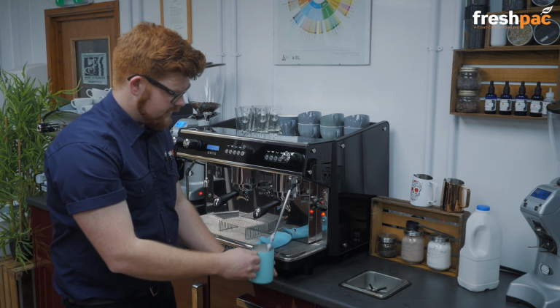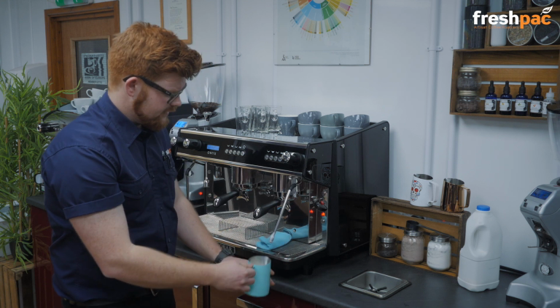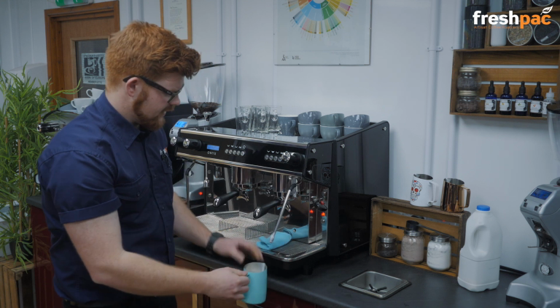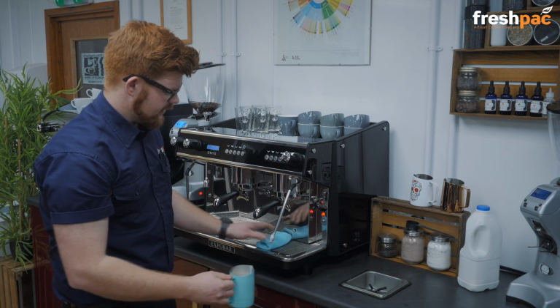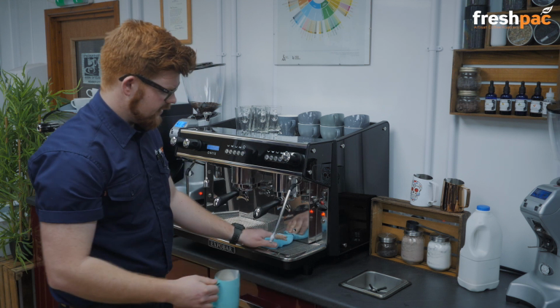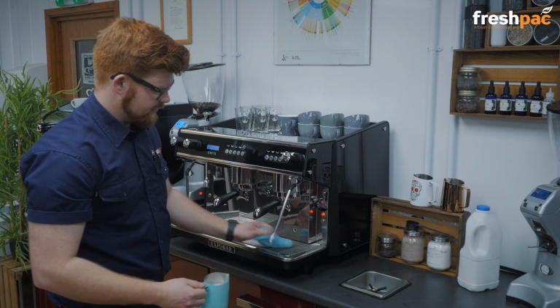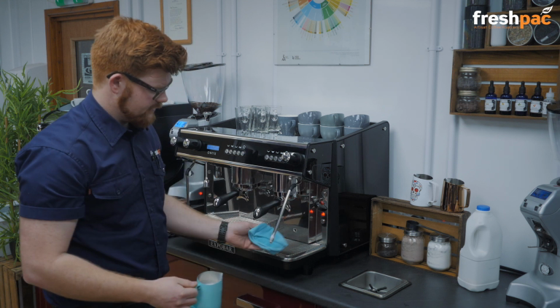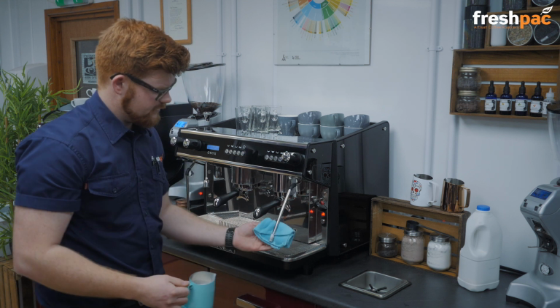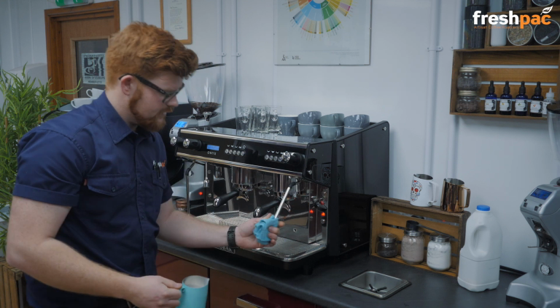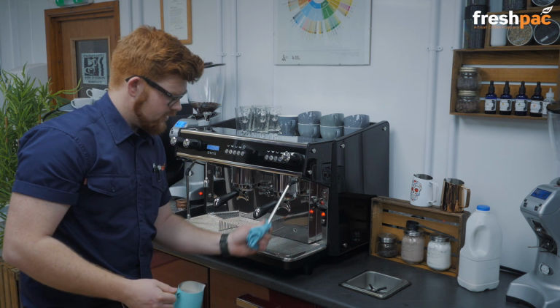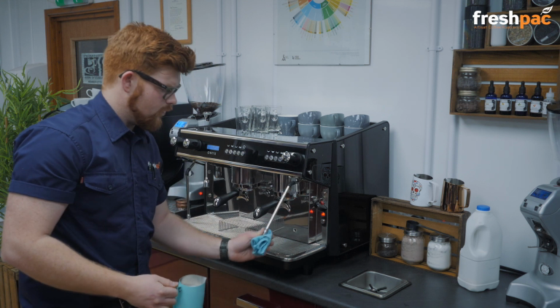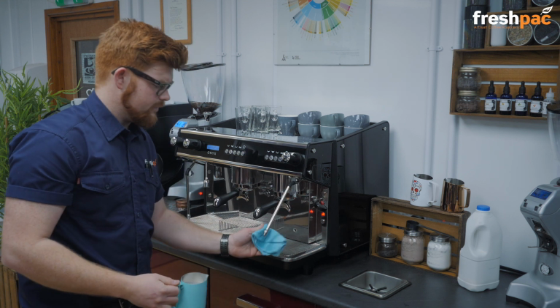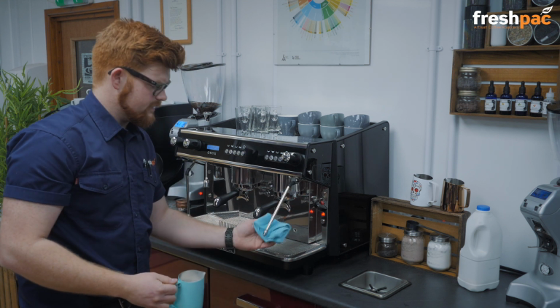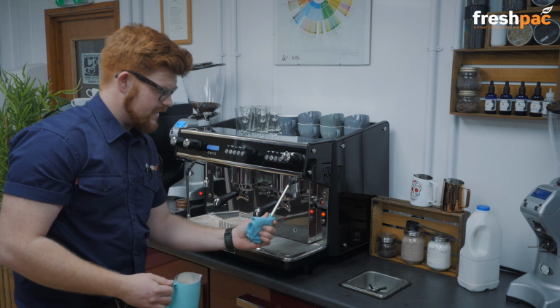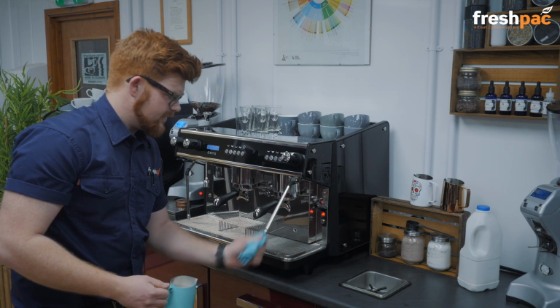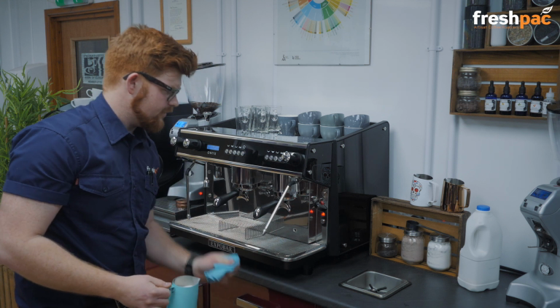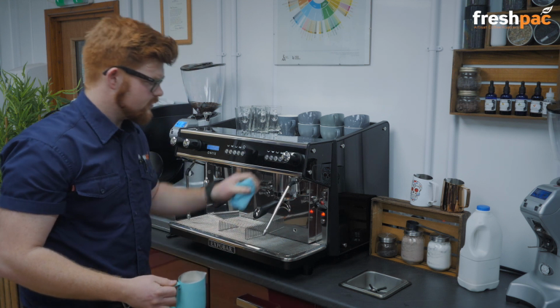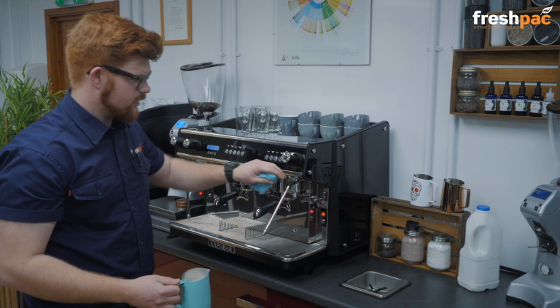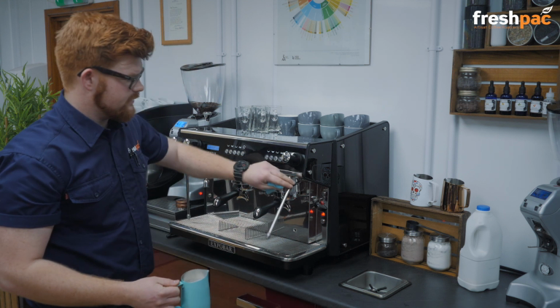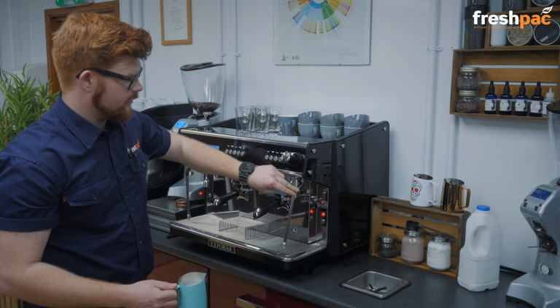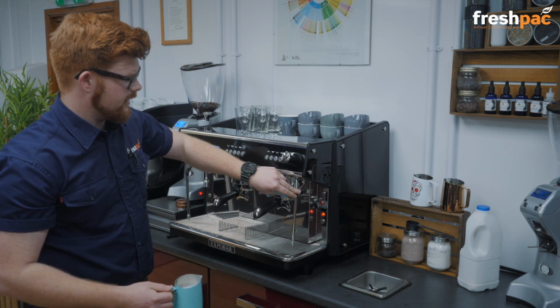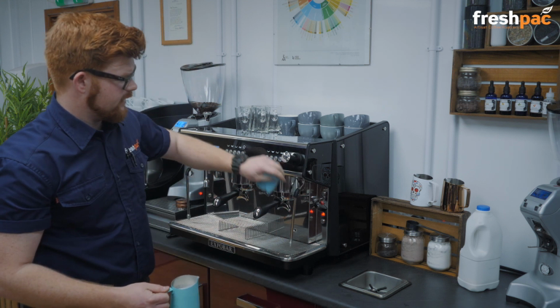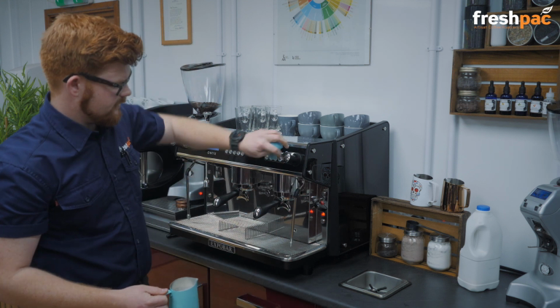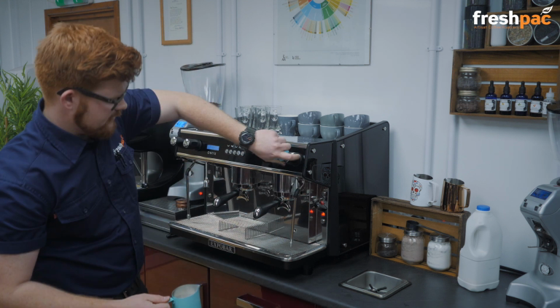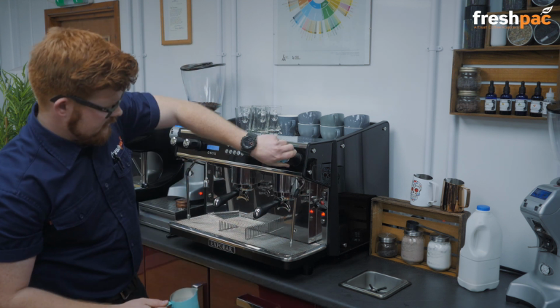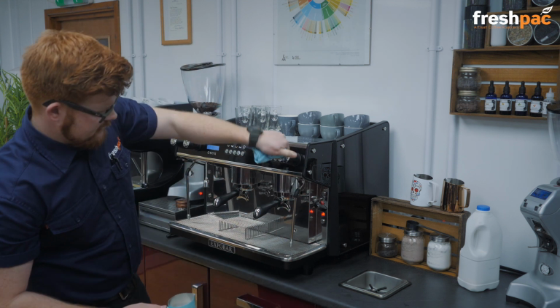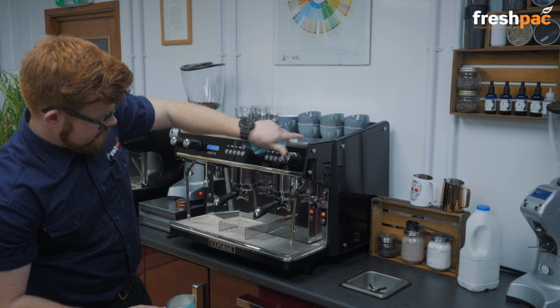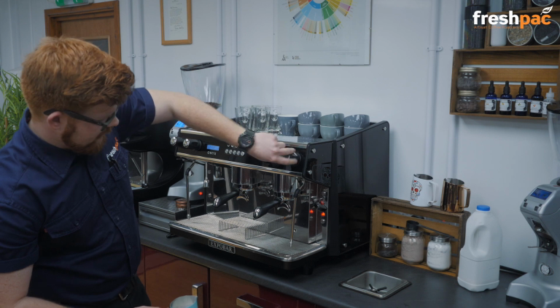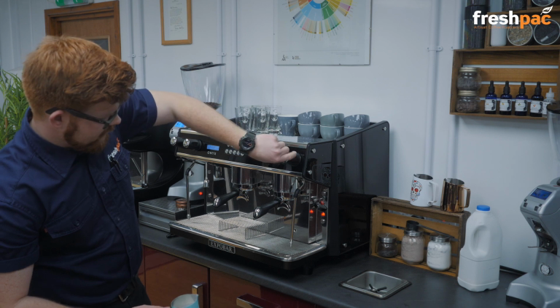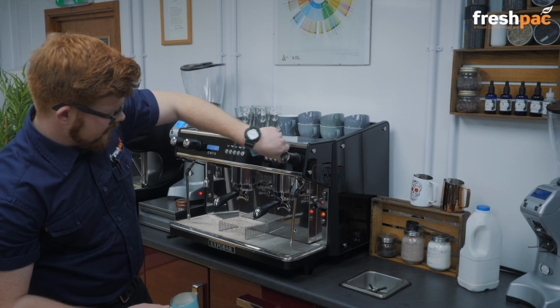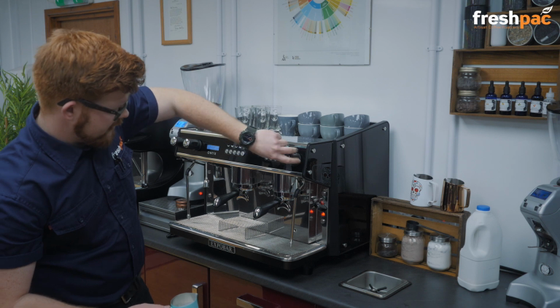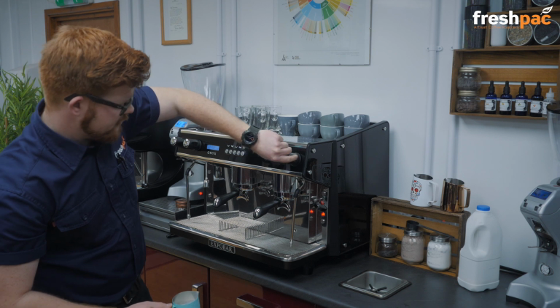Take it out. Wipe the steam arm straight away. Give it a purge.